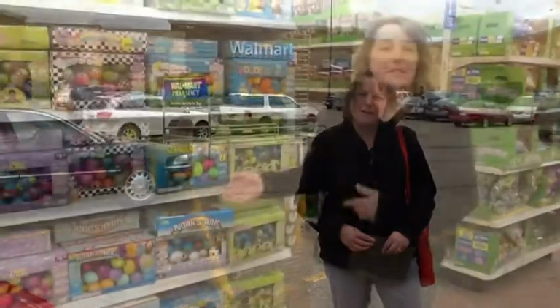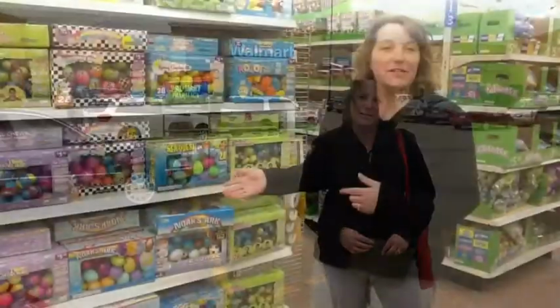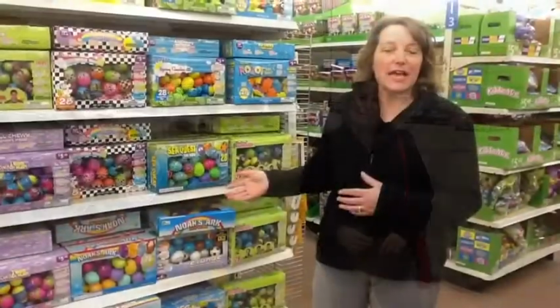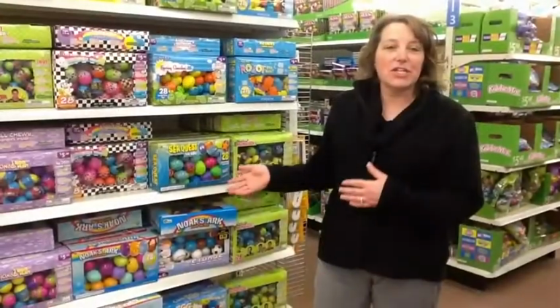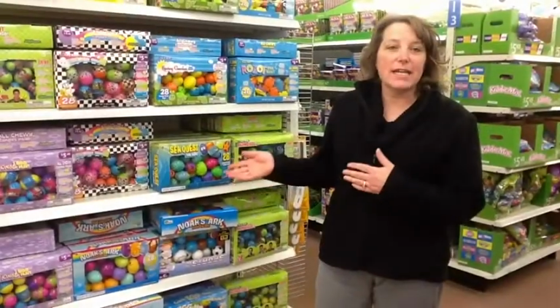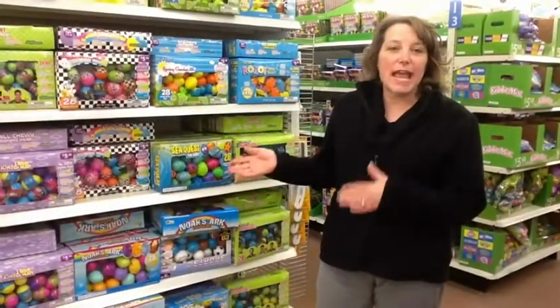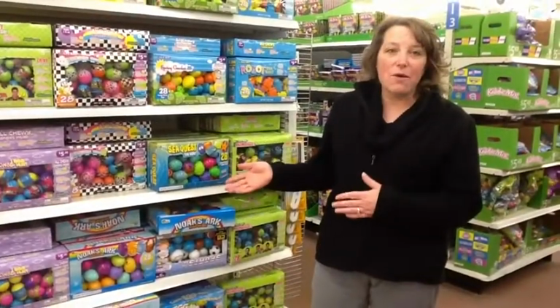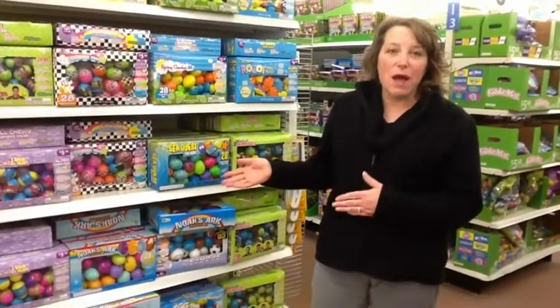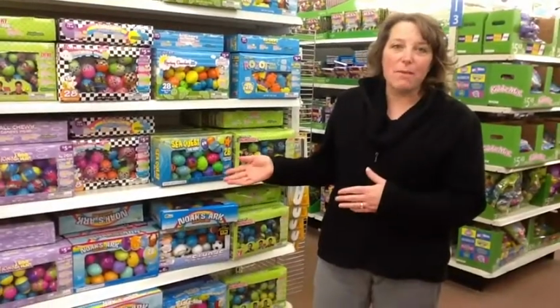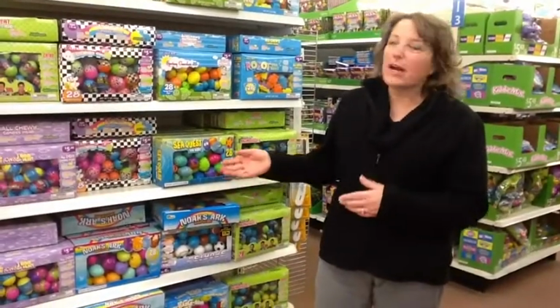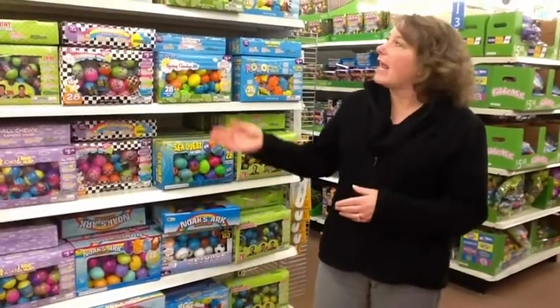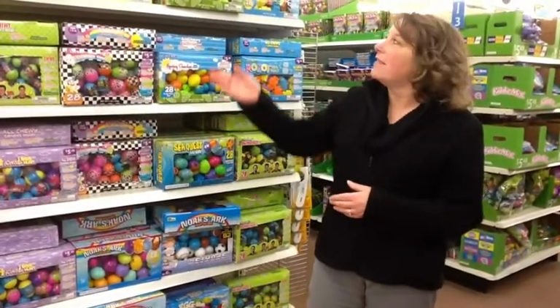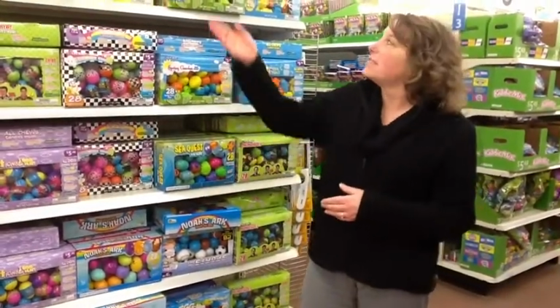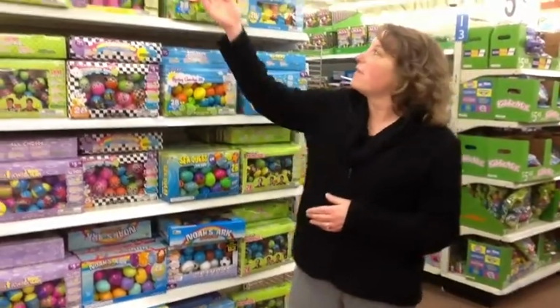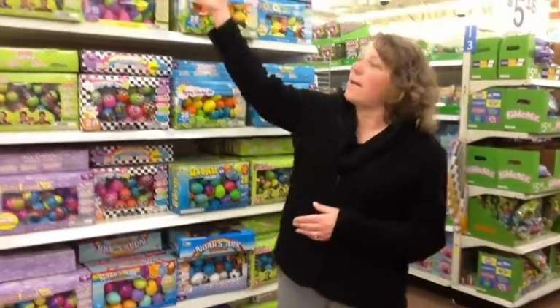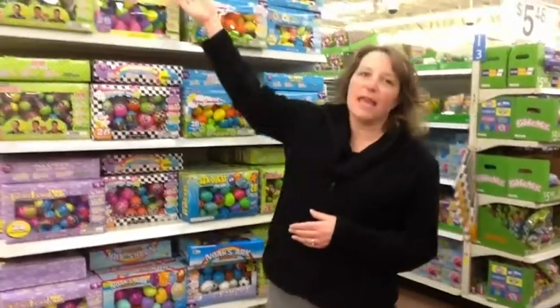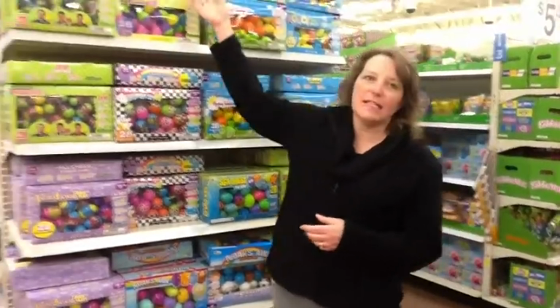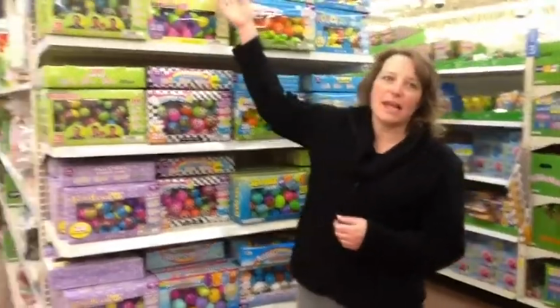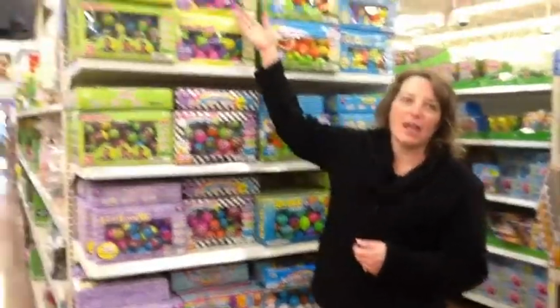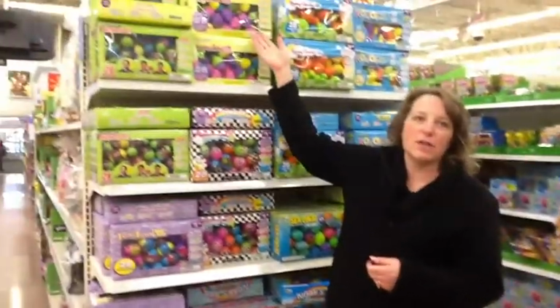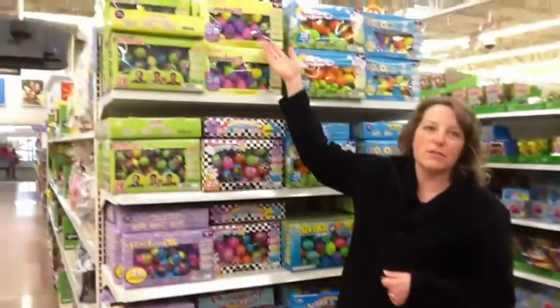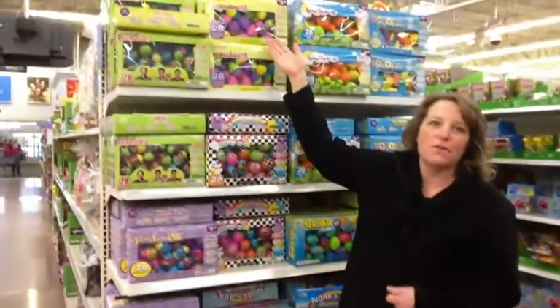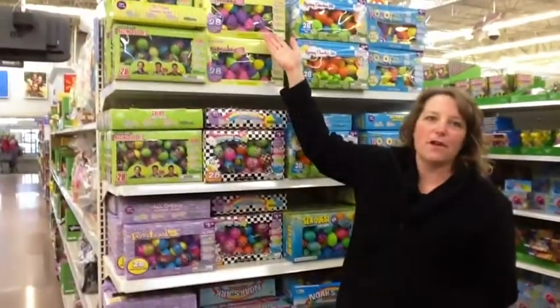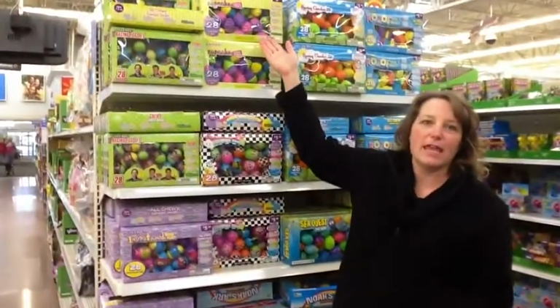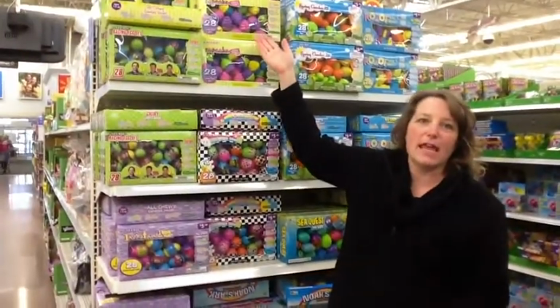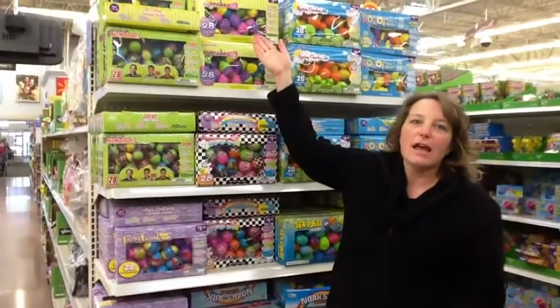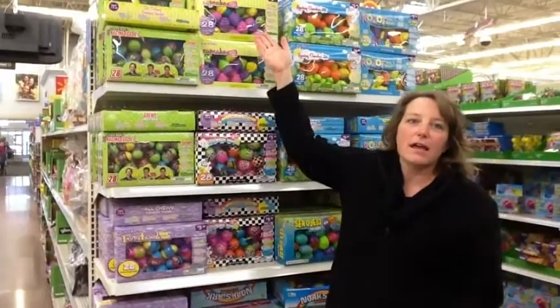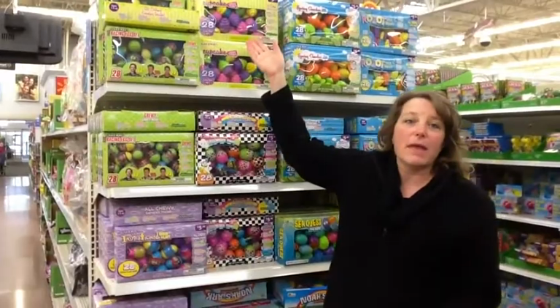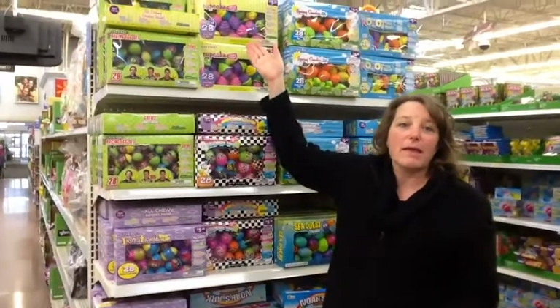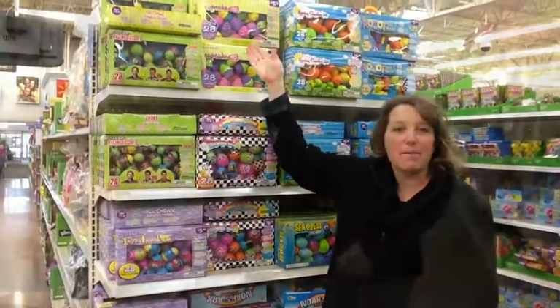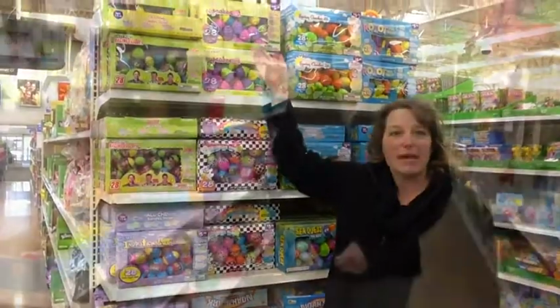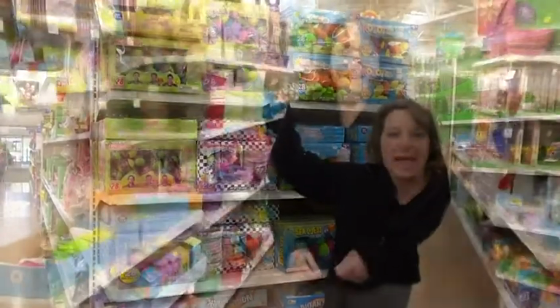The Easter section at Walmart. And these are the cupcakes that I used for the Cupcake Memory Game.